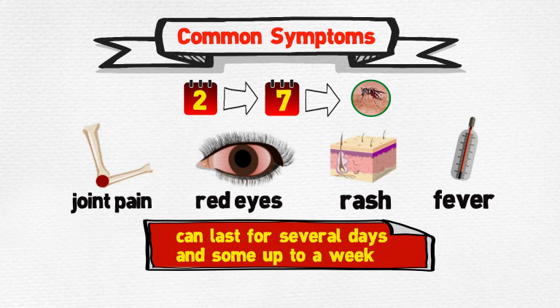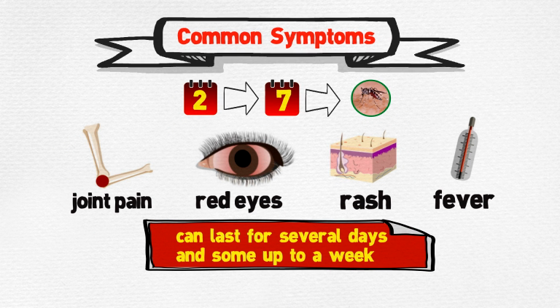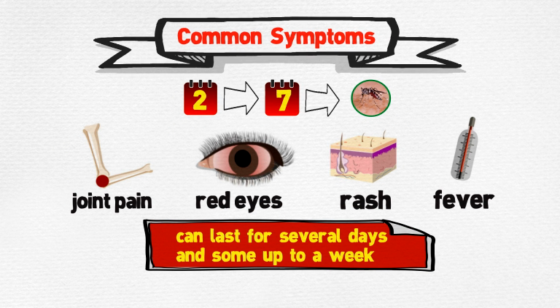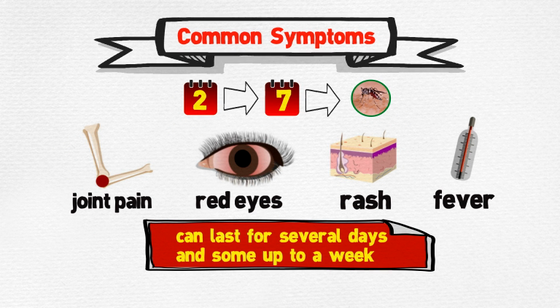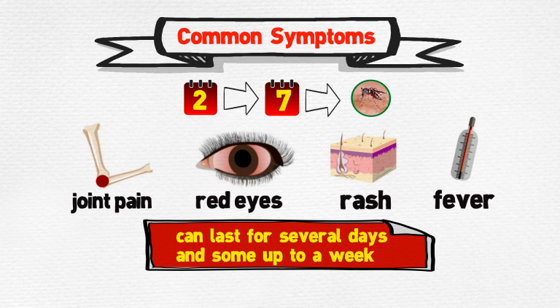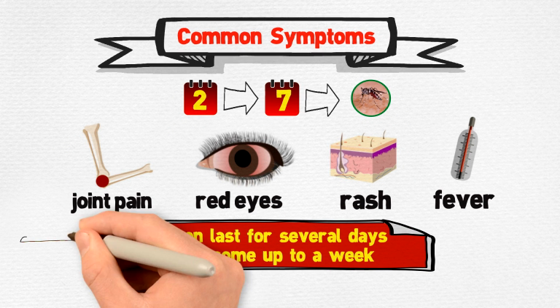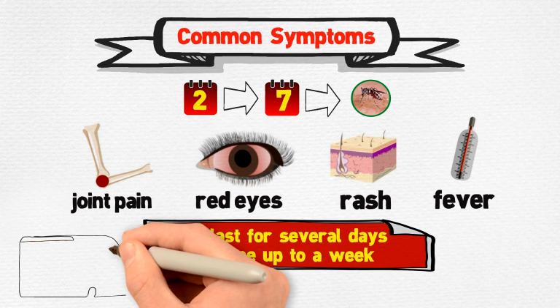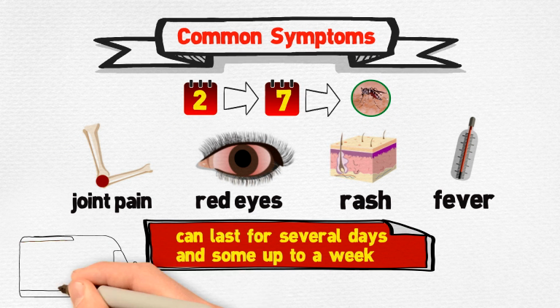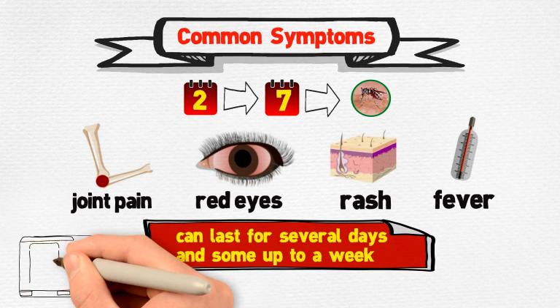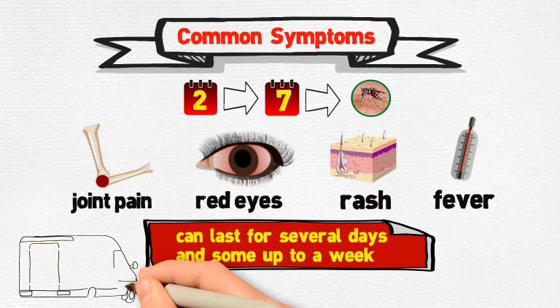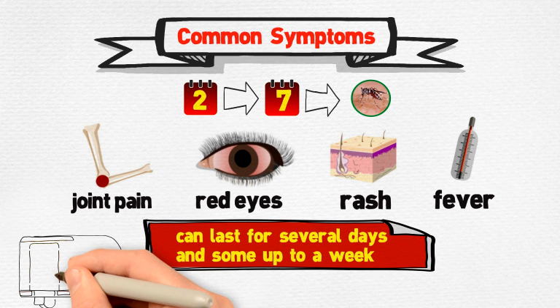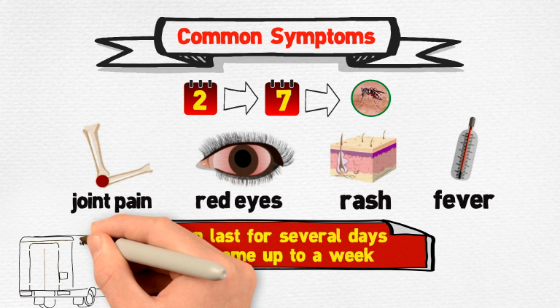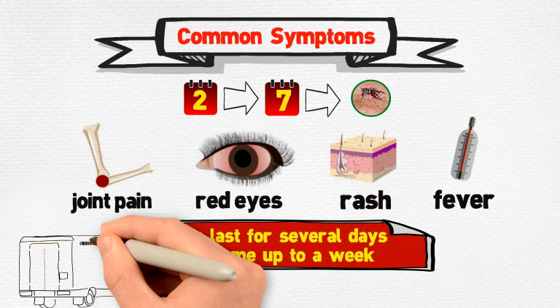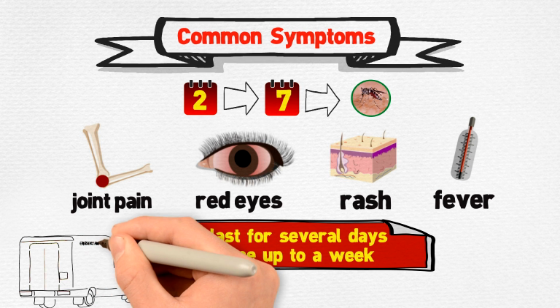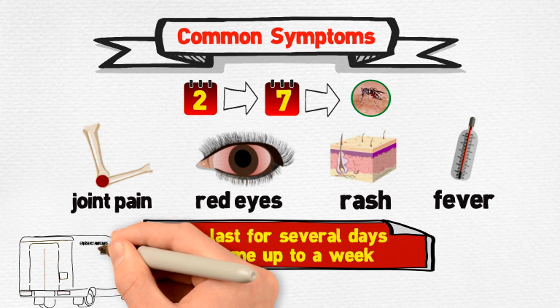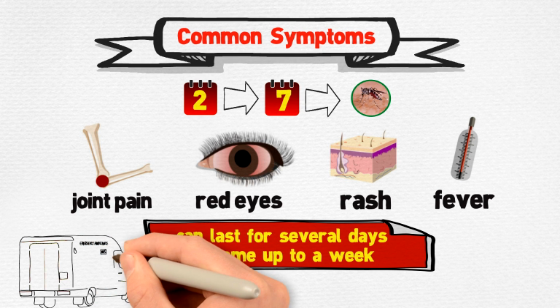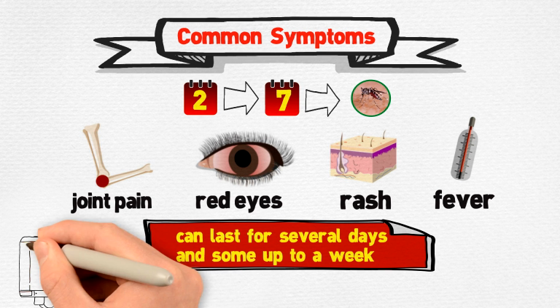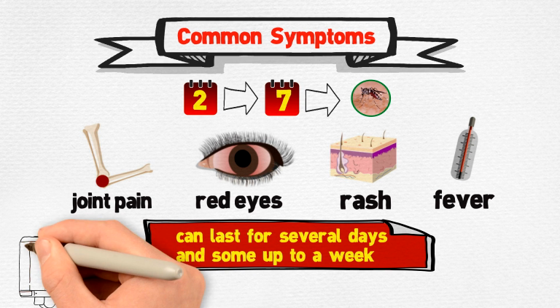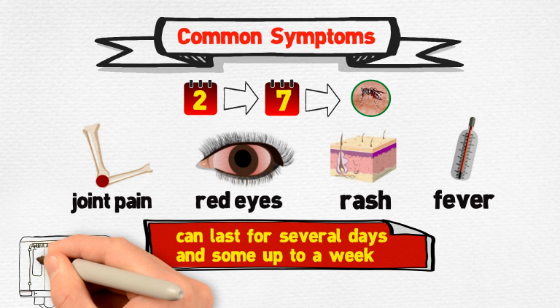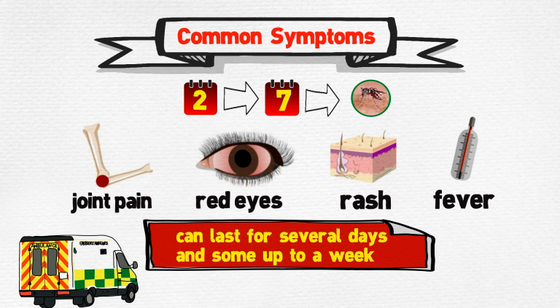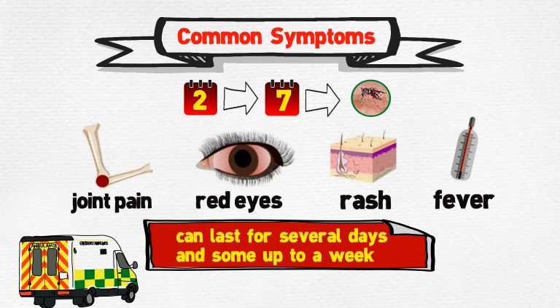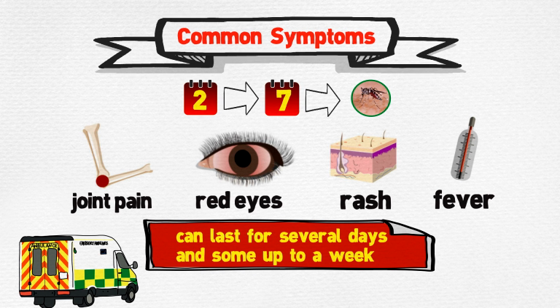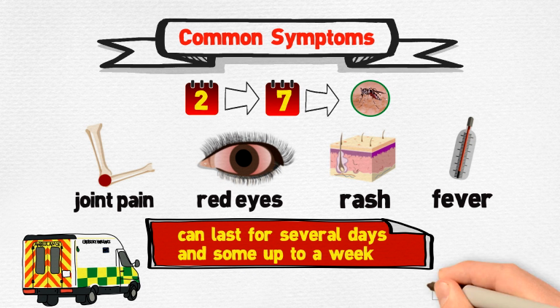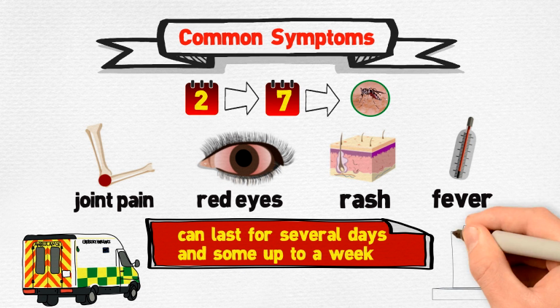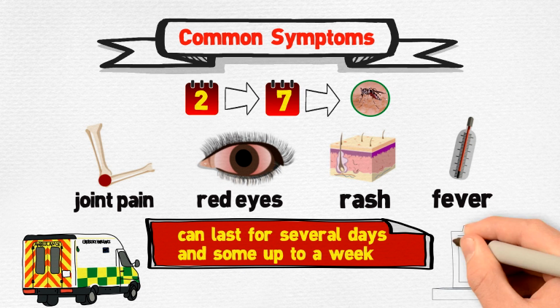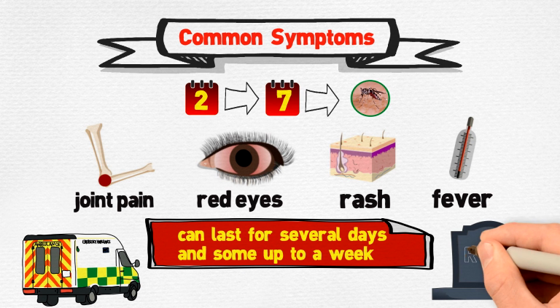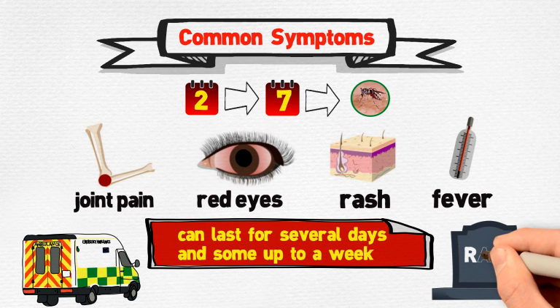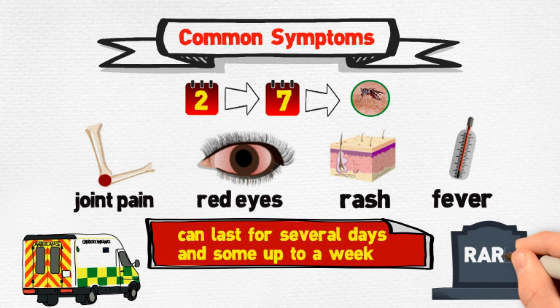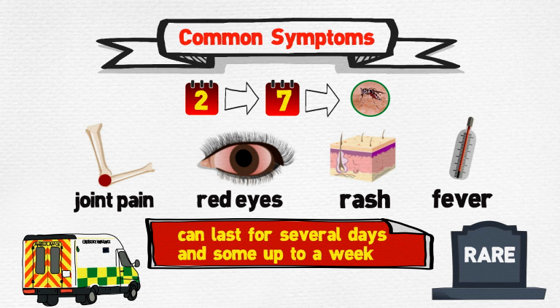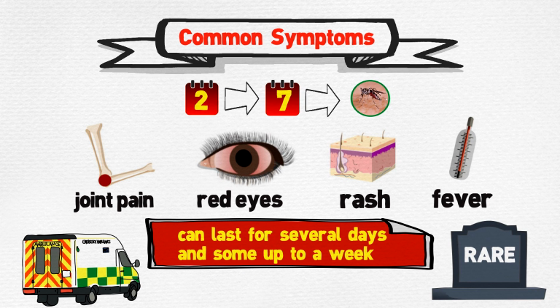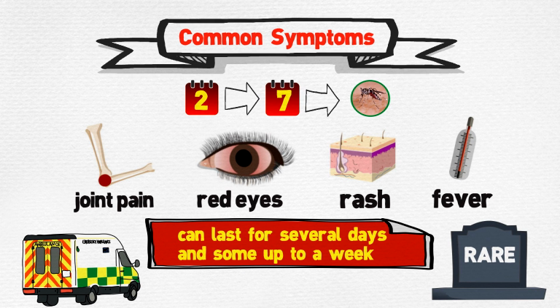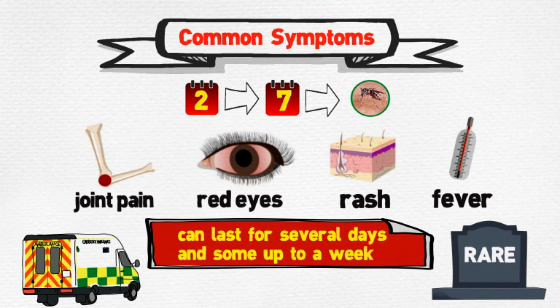The infected rarely gets sick enough to necessitate a hospital visit, and death is very rare as well.